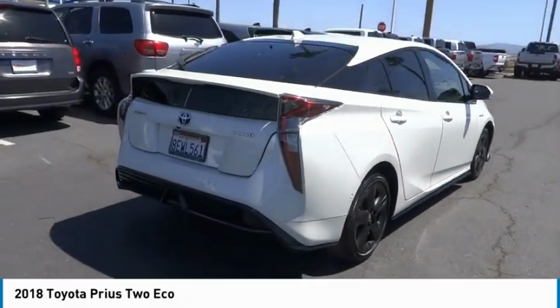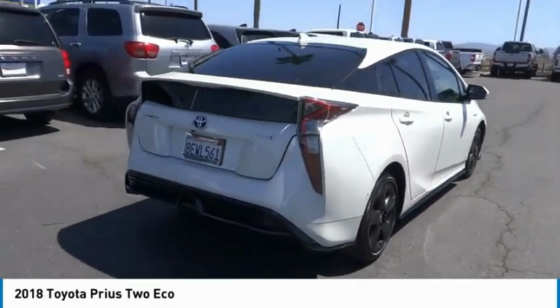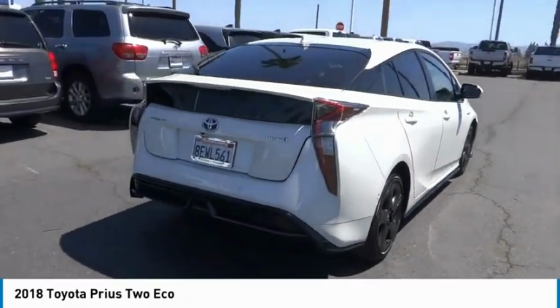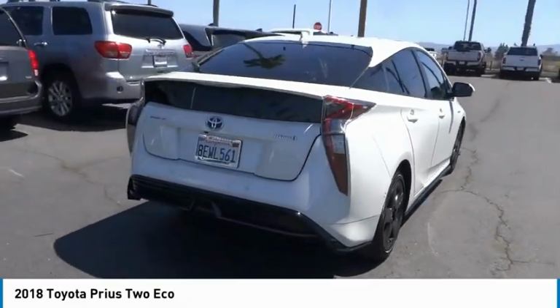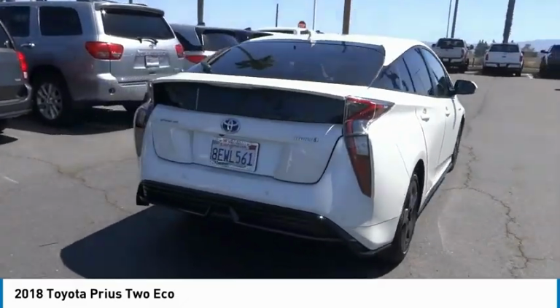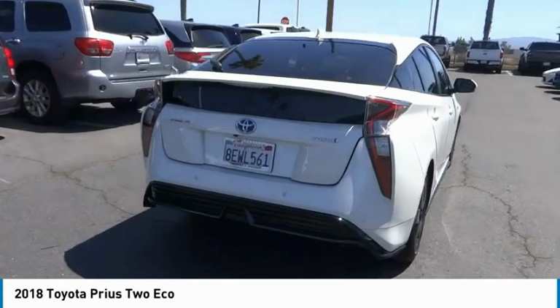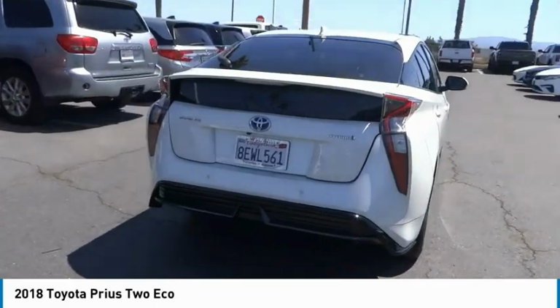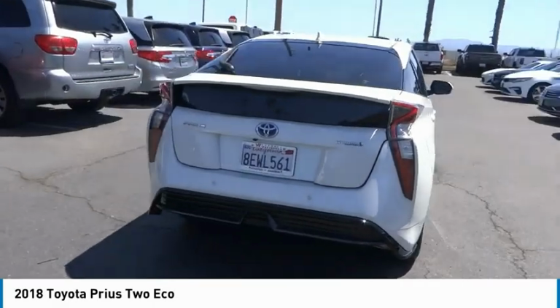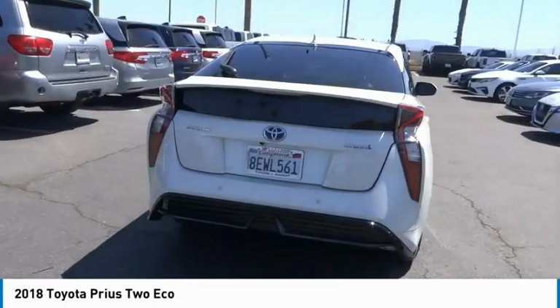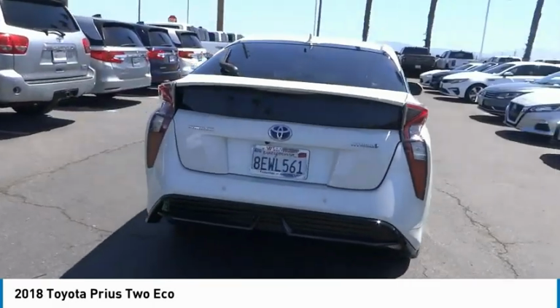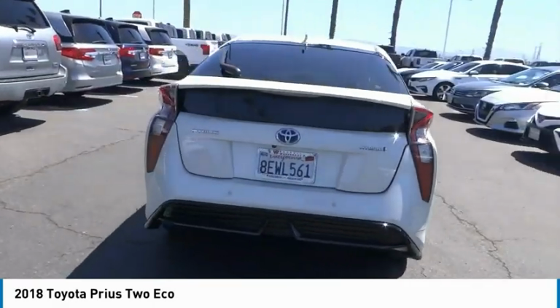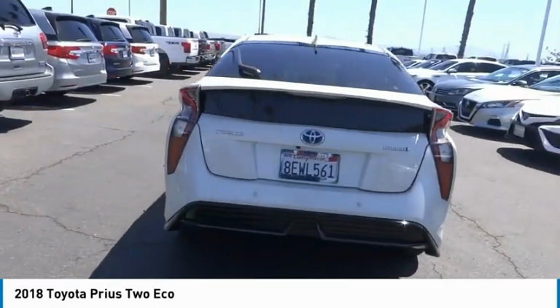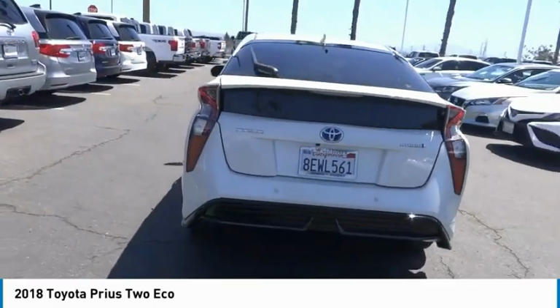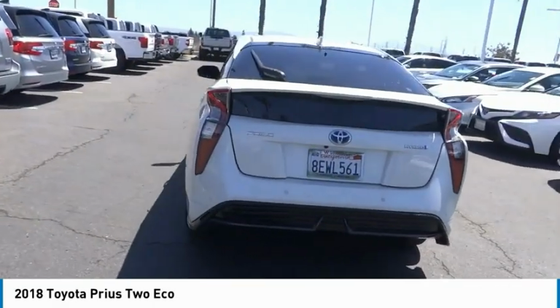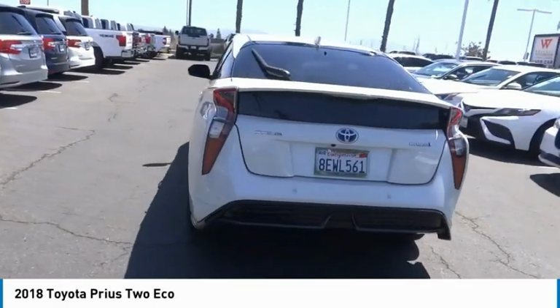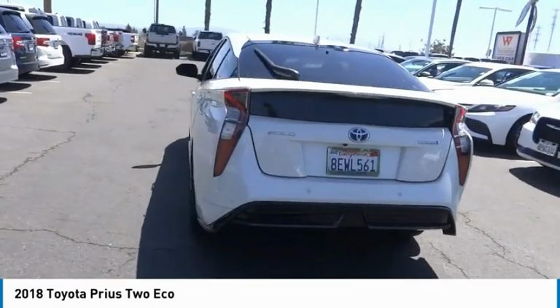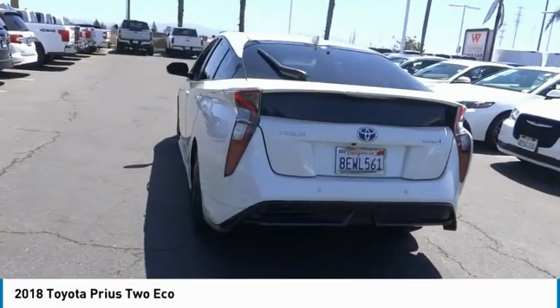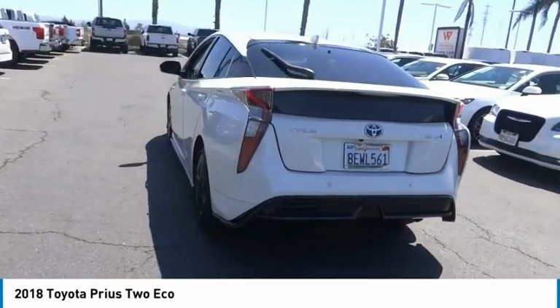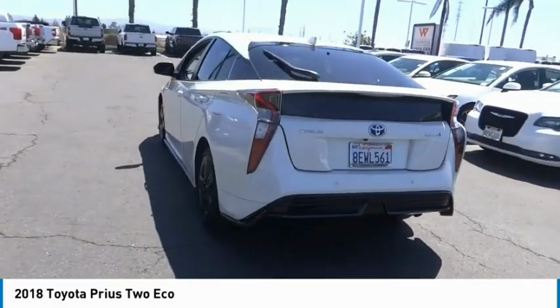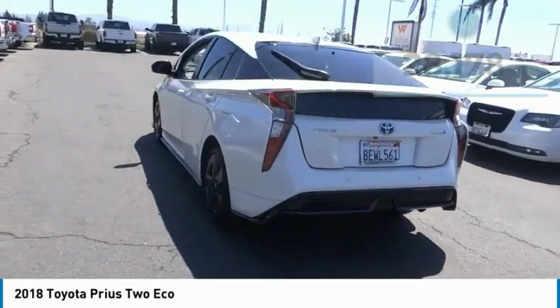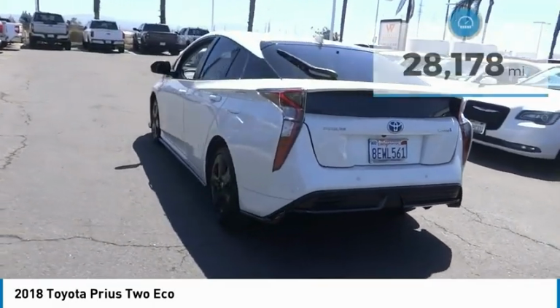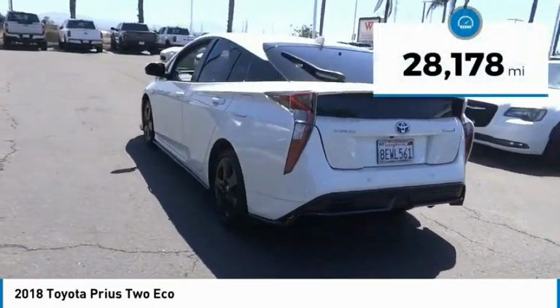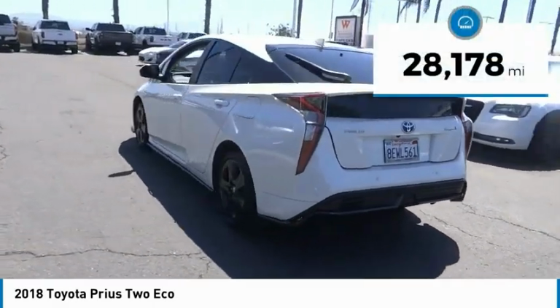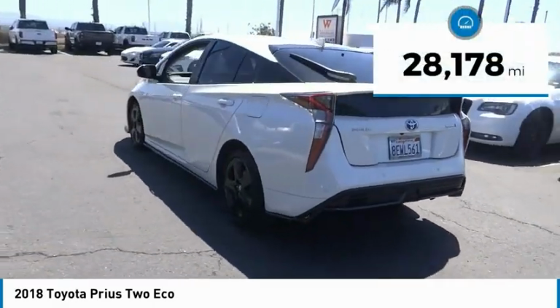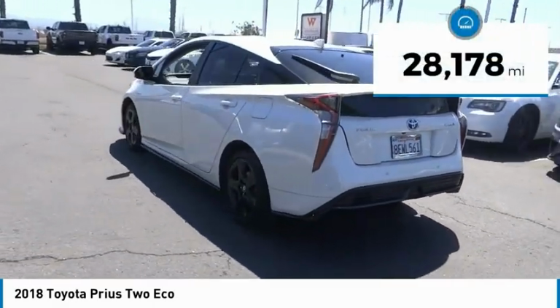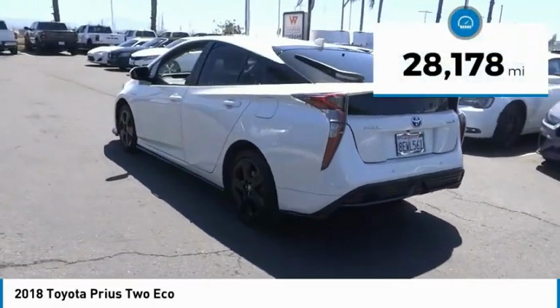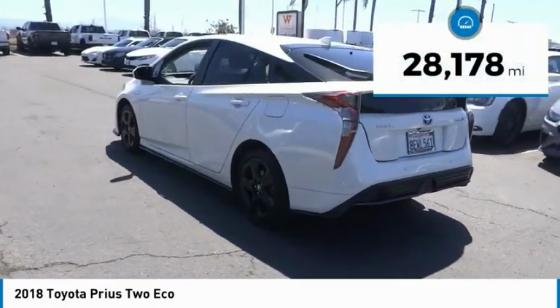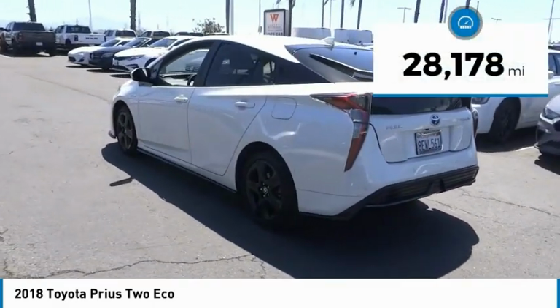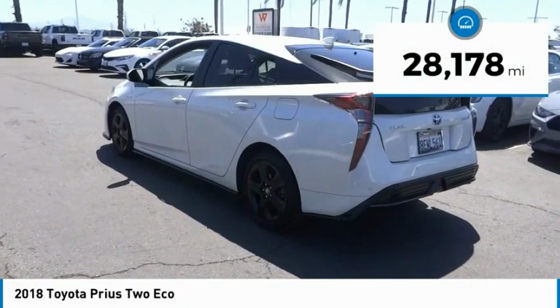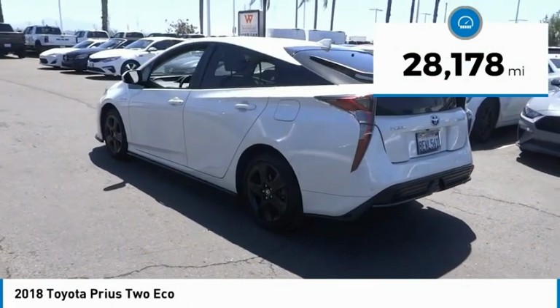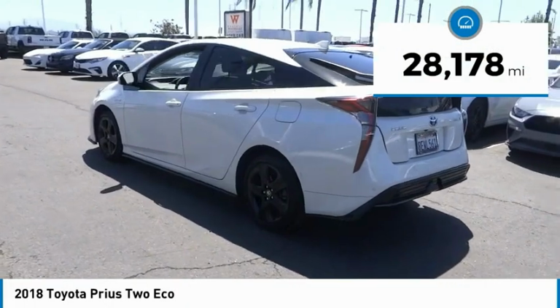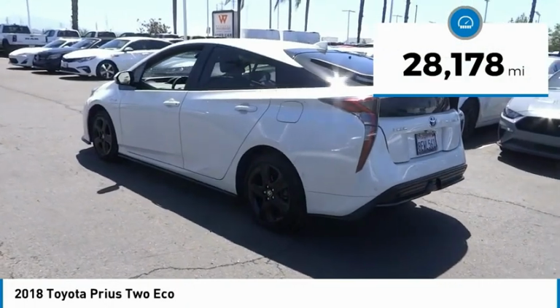One reason for its EPA-estimated combined 50 miles per gallon rating — this vehicle has less than 30,000 miles.